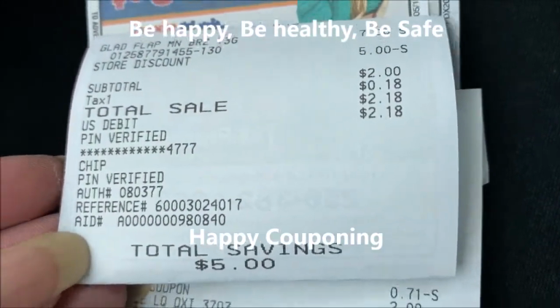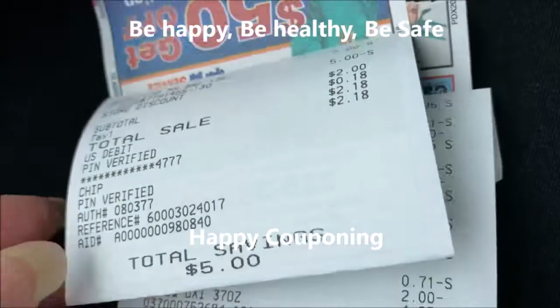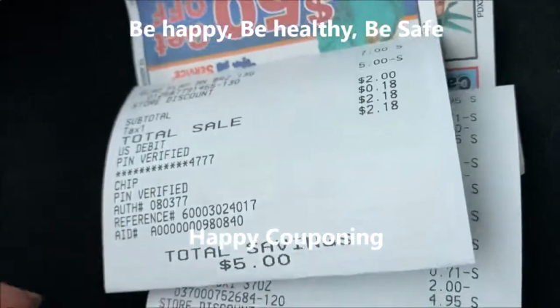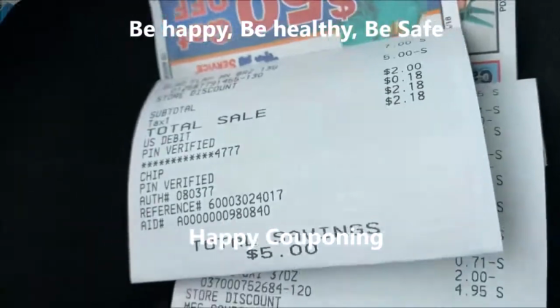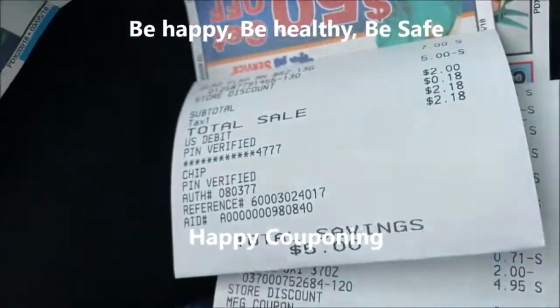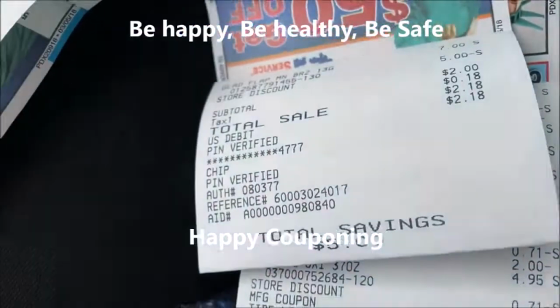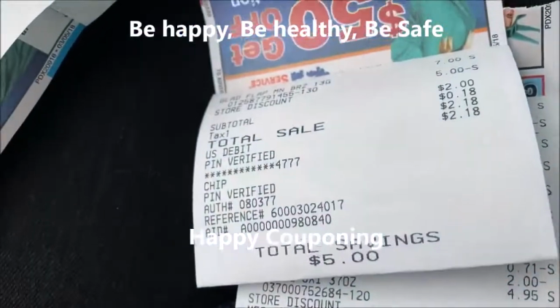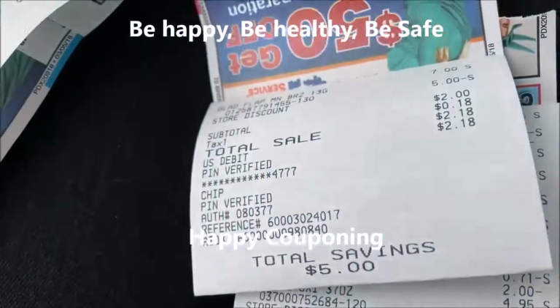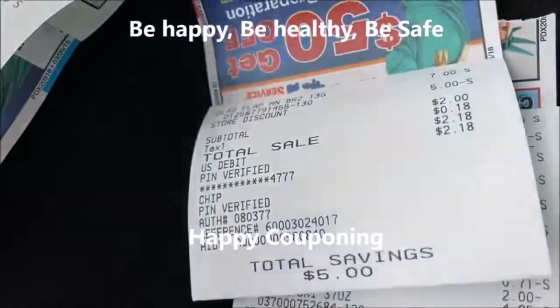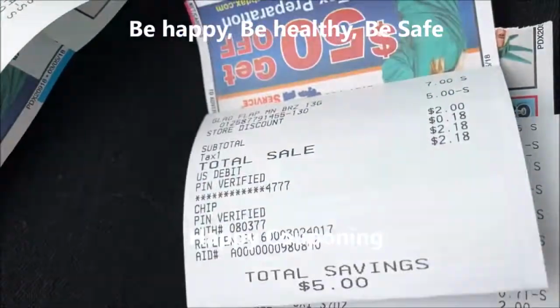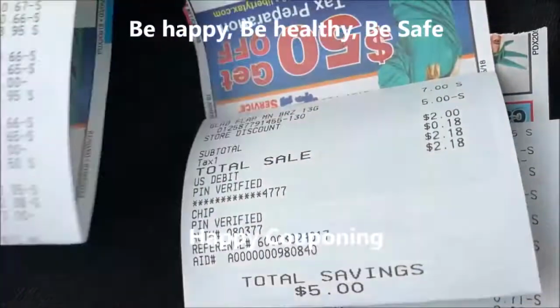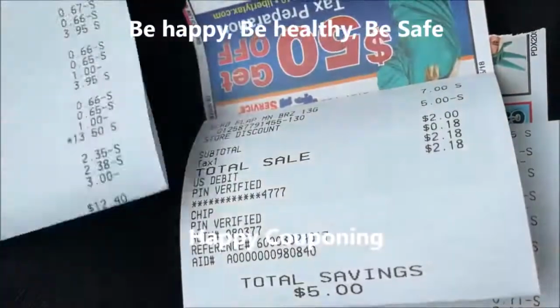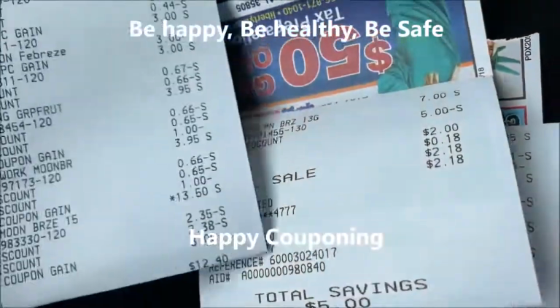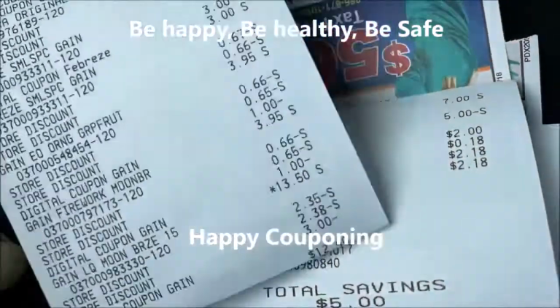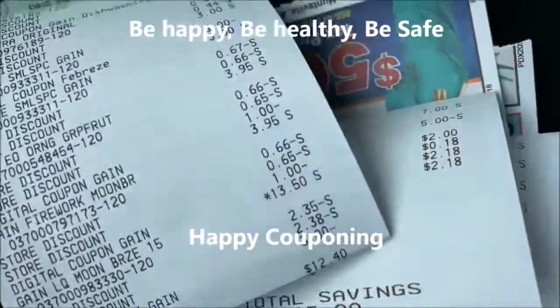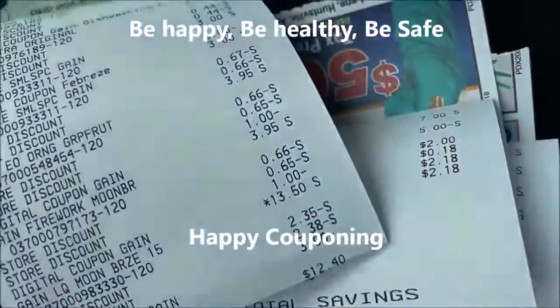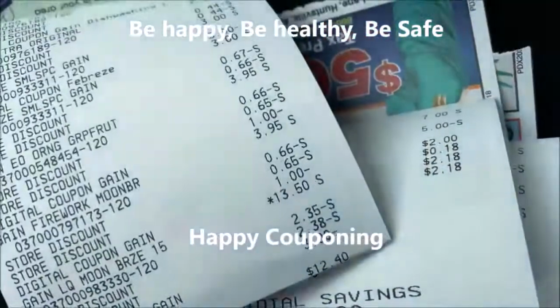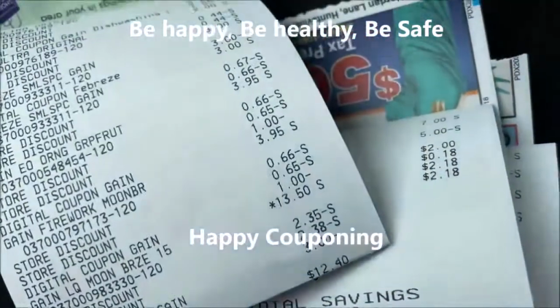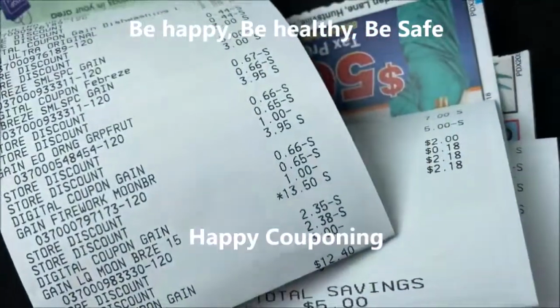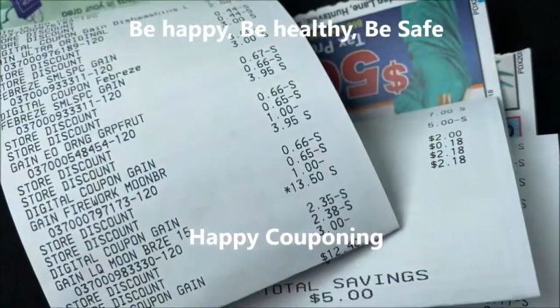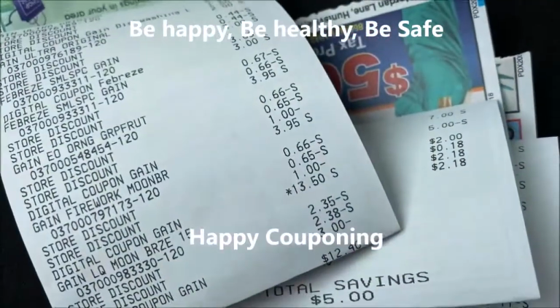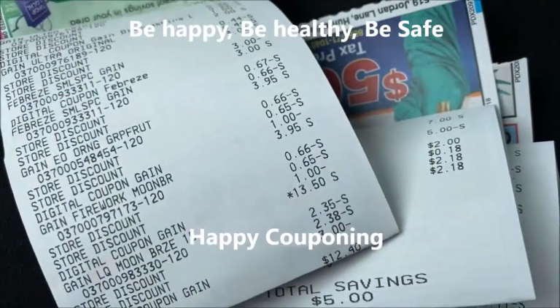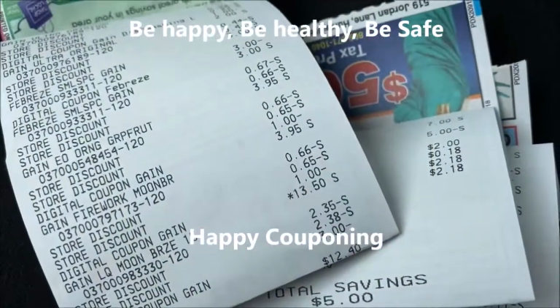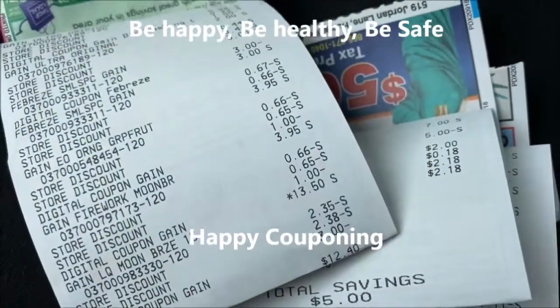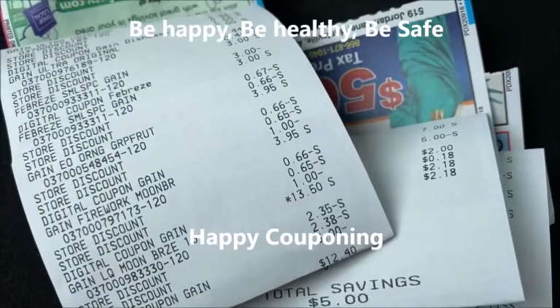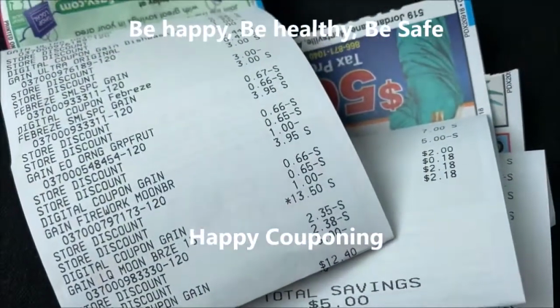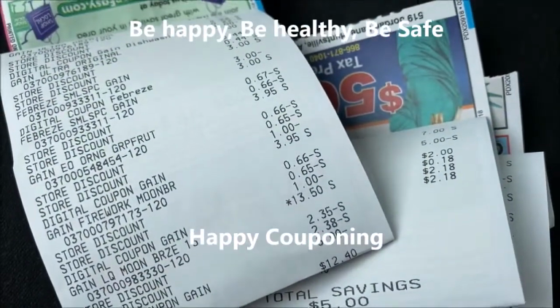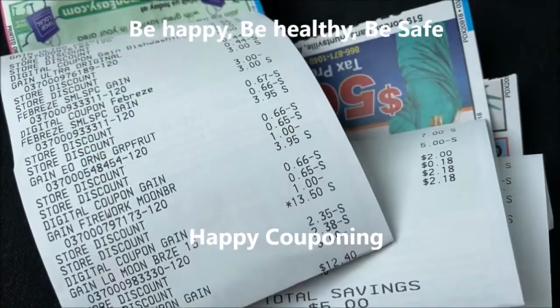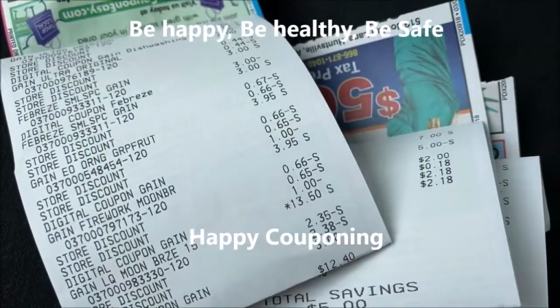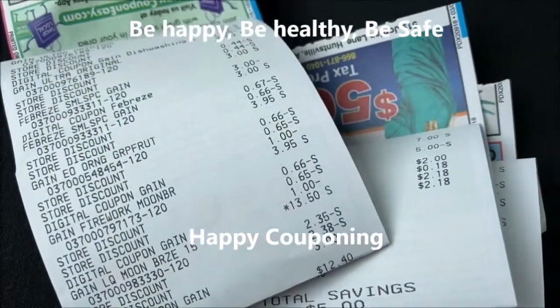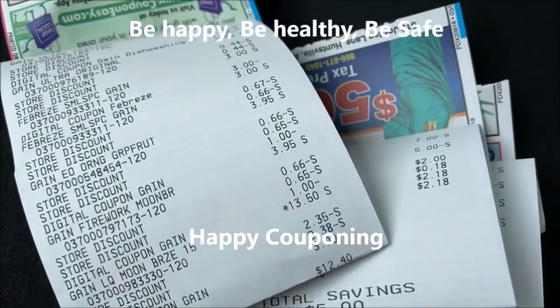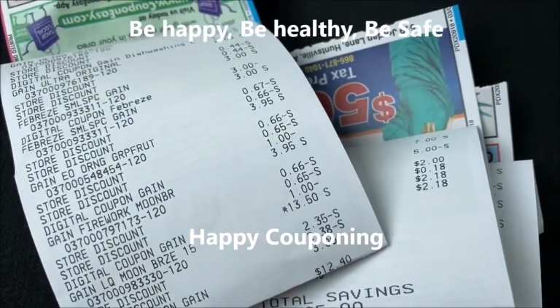So guys, I had a fun weekend this weekend. Until next time, happy couponing.